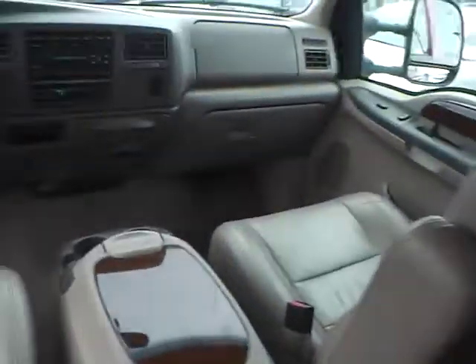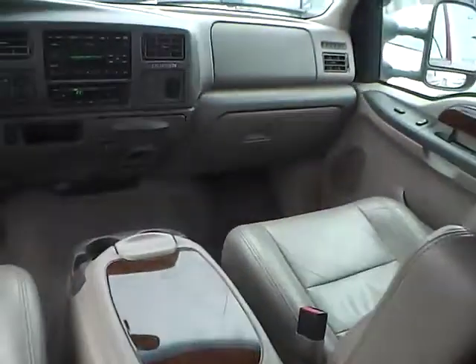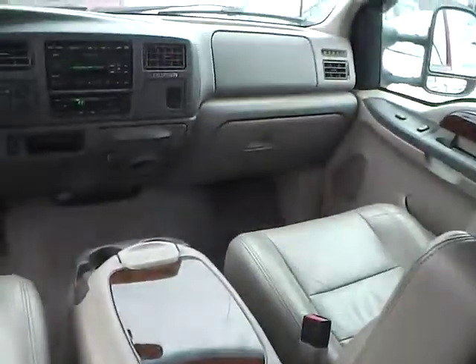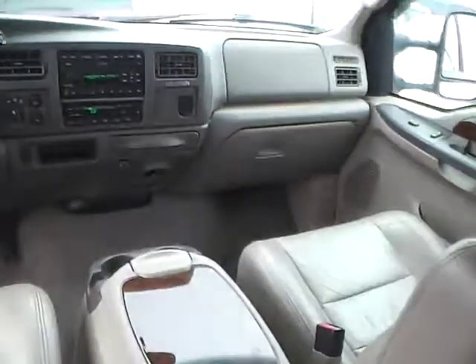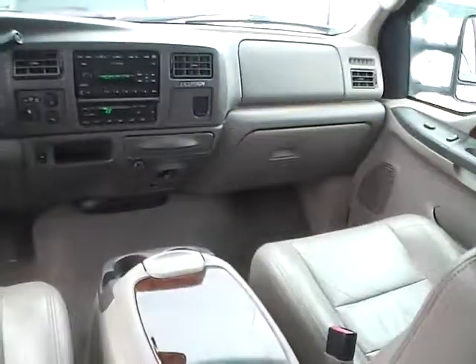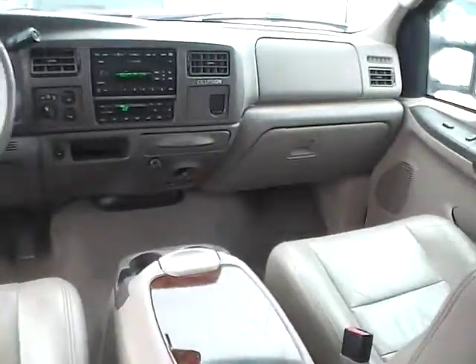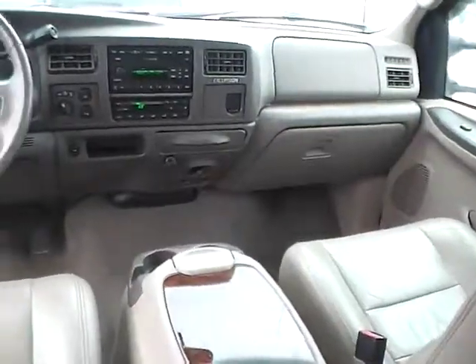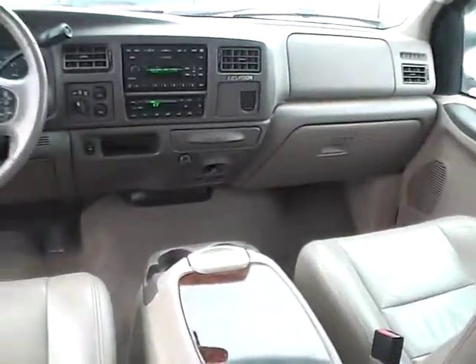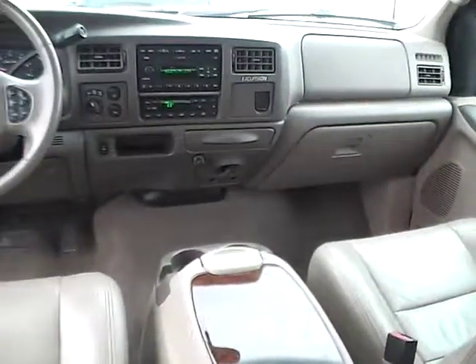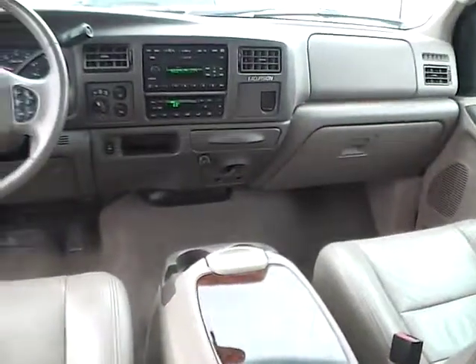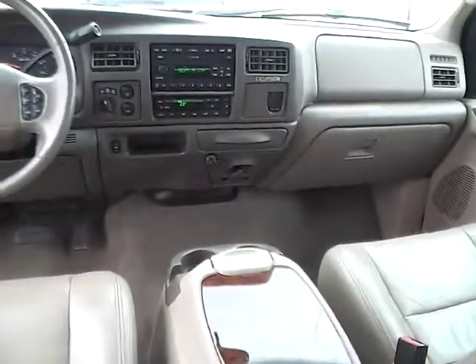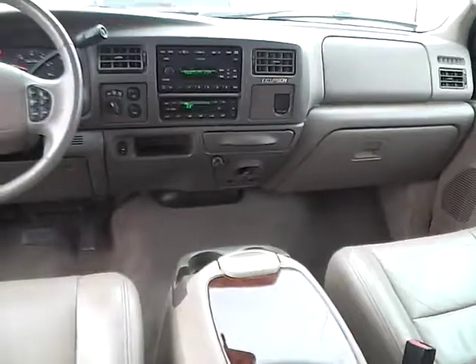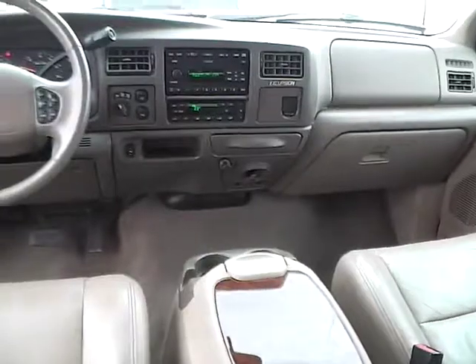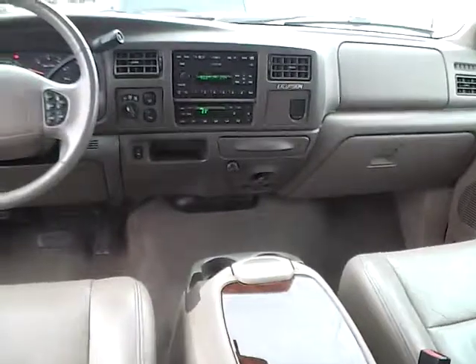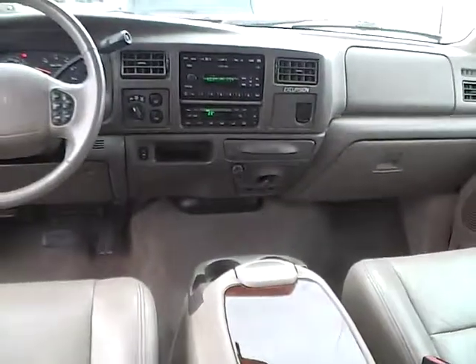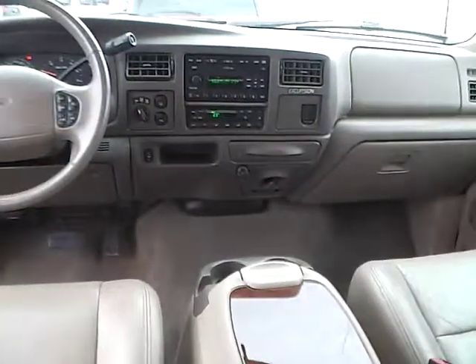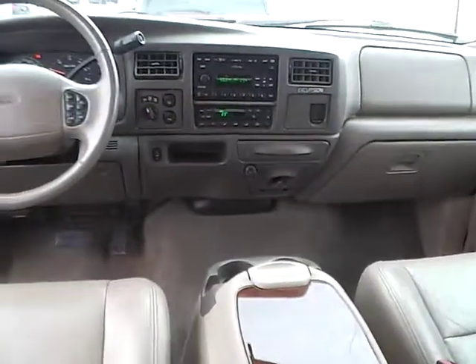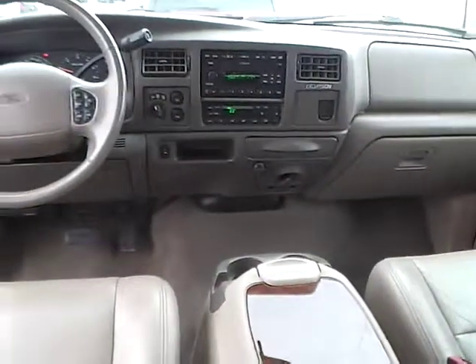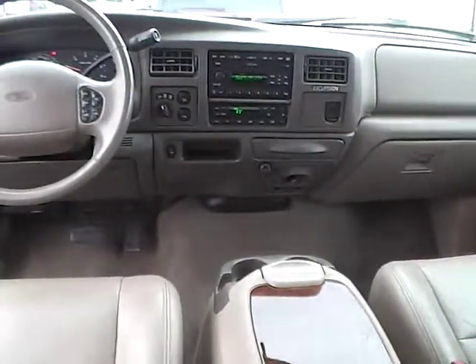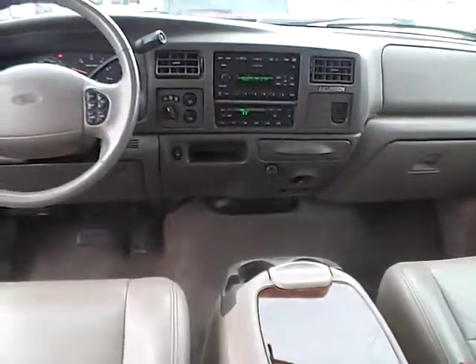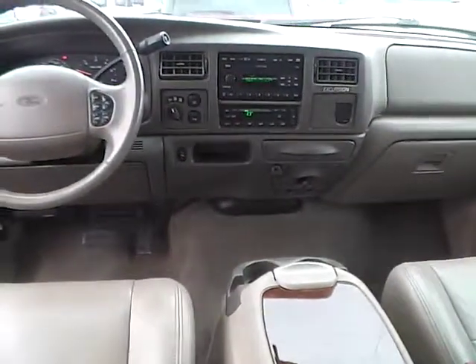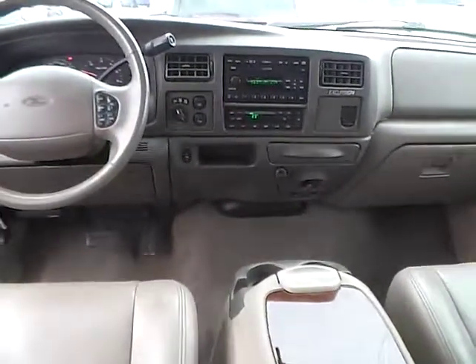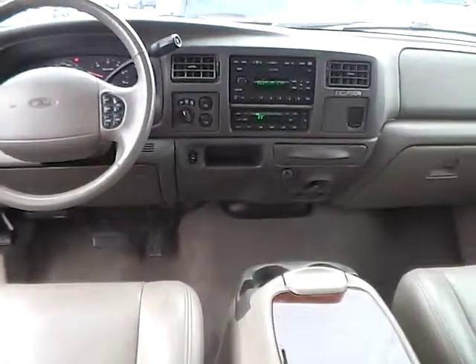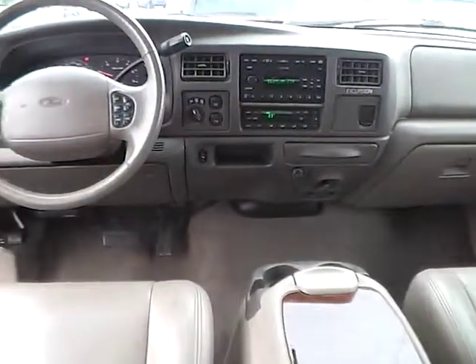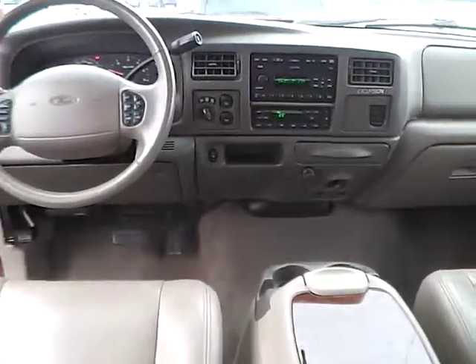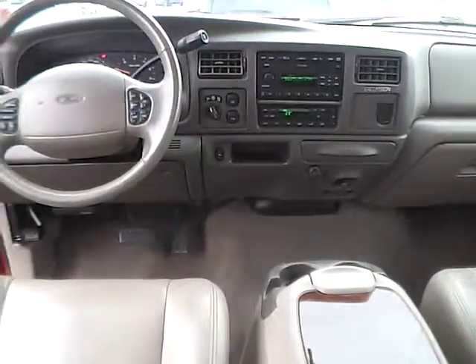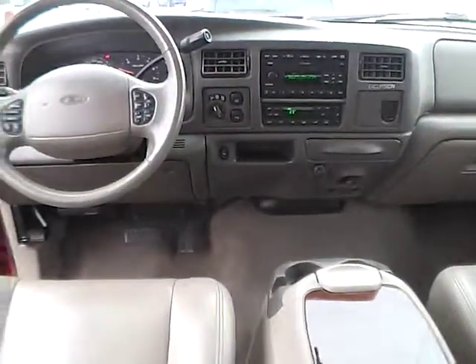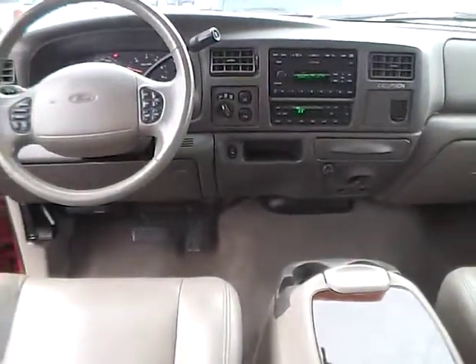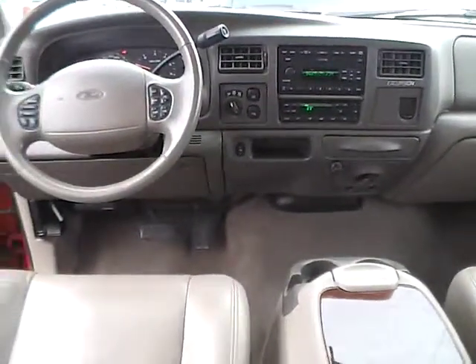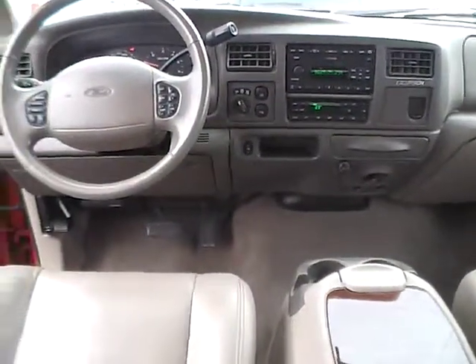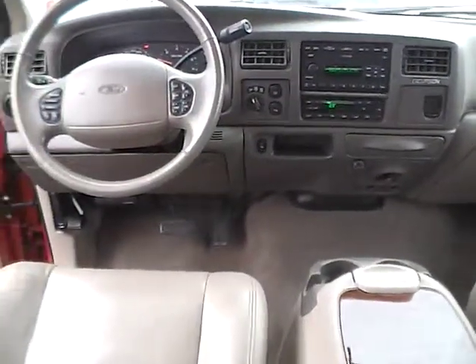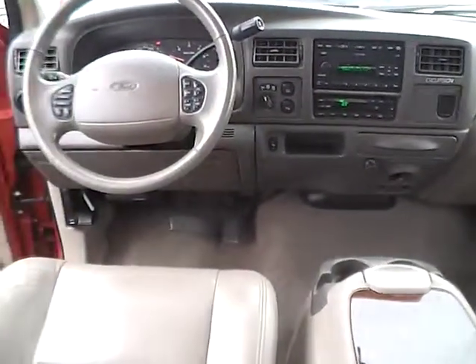Wood grain trim throughout. Very nice vehicle. Come check us out at Hadesy Automotive on the west side of Columbus.